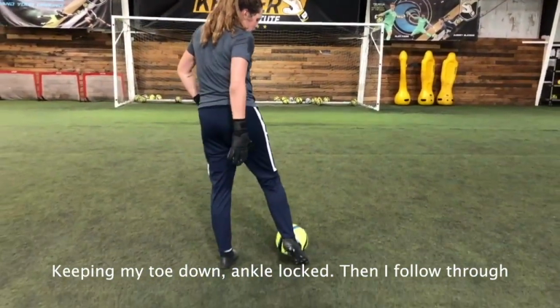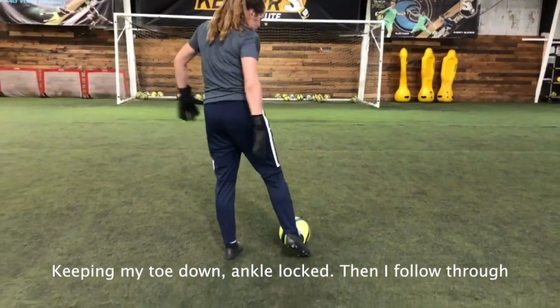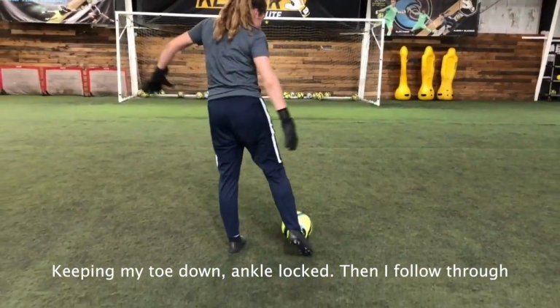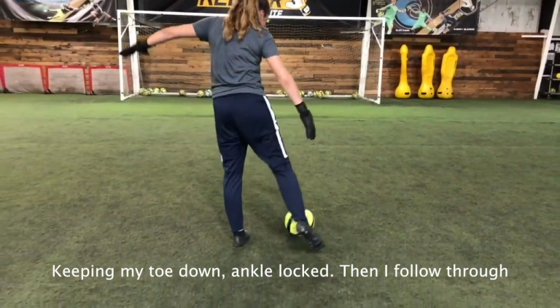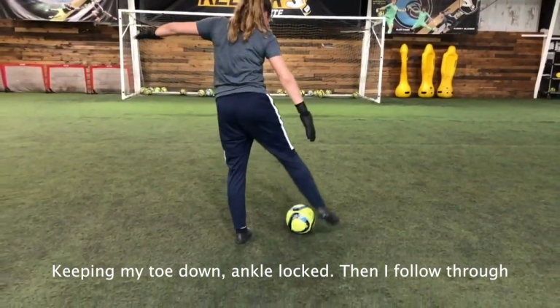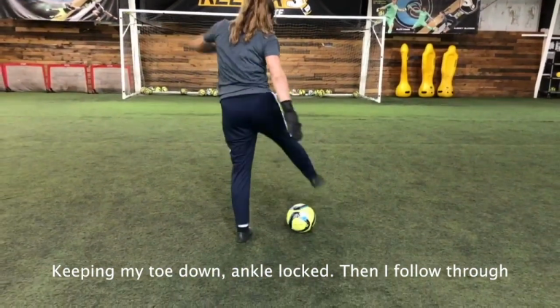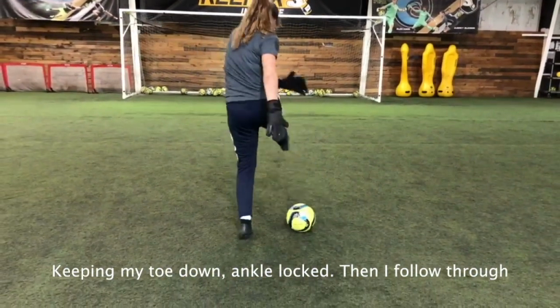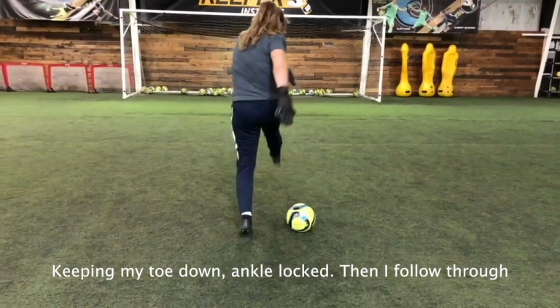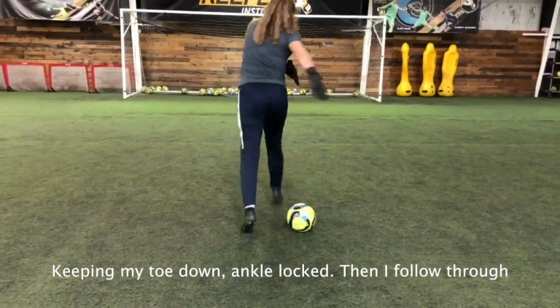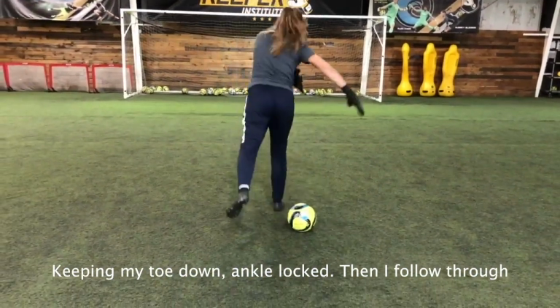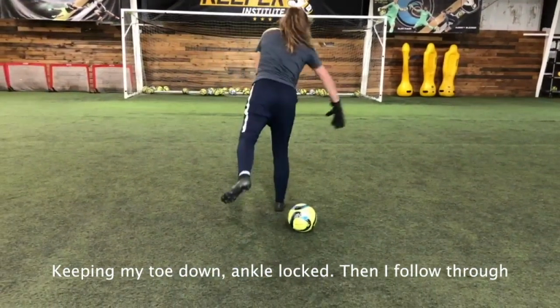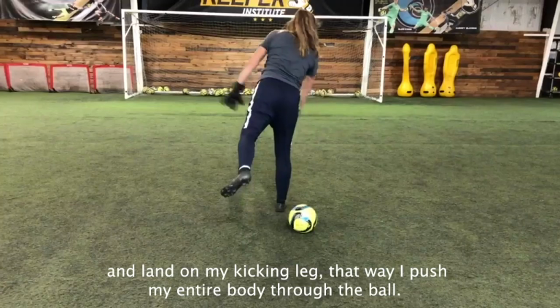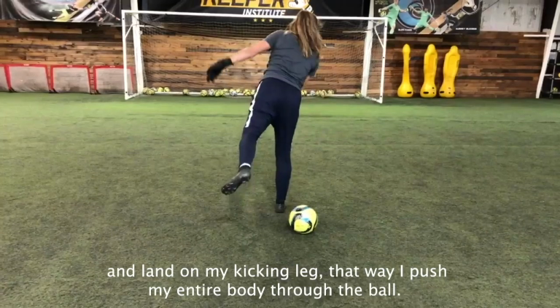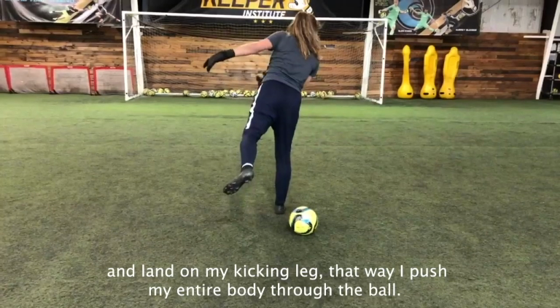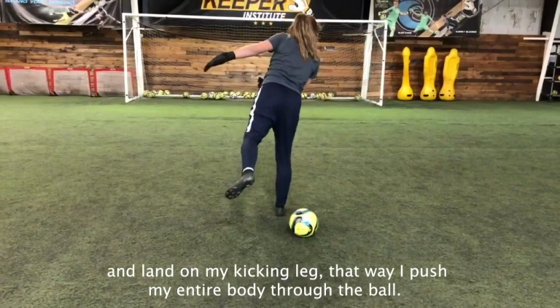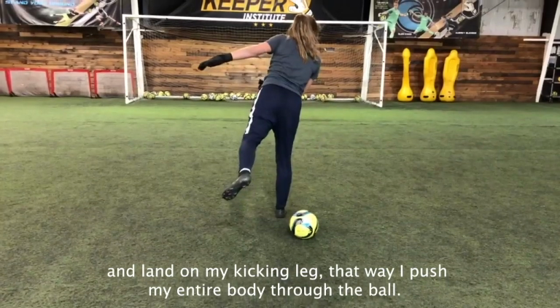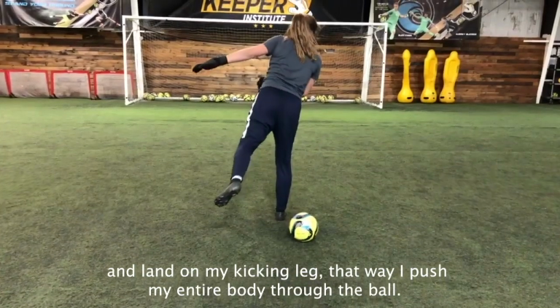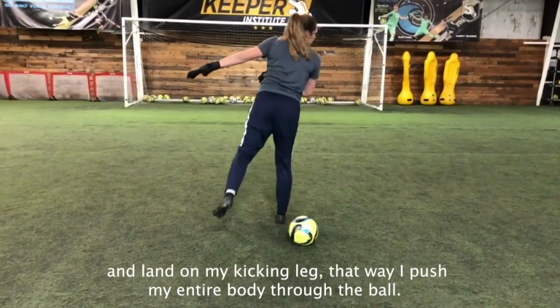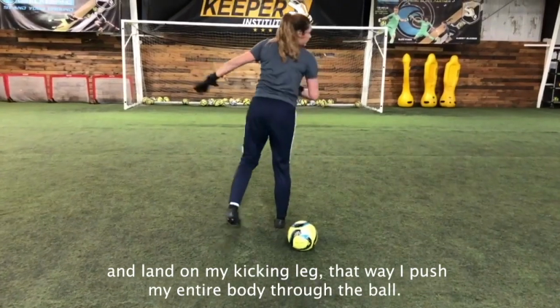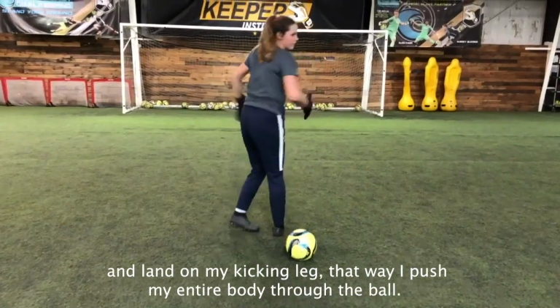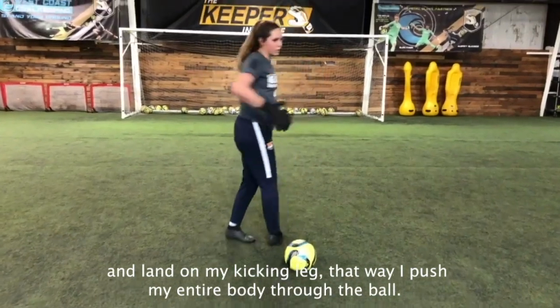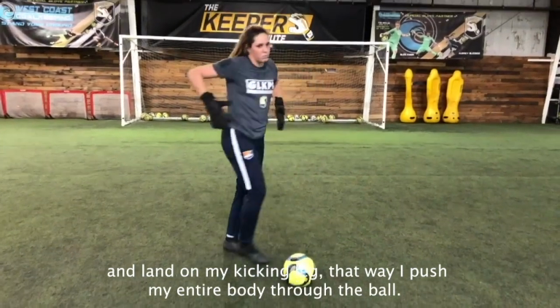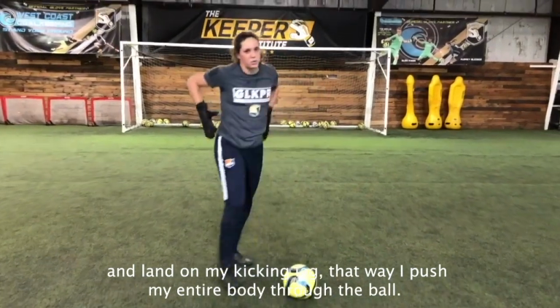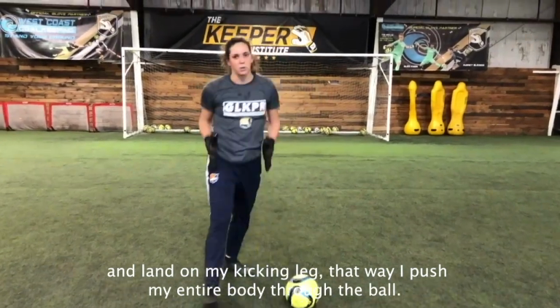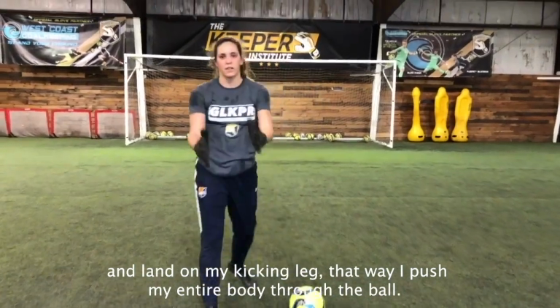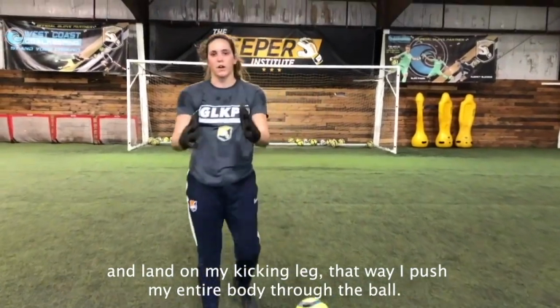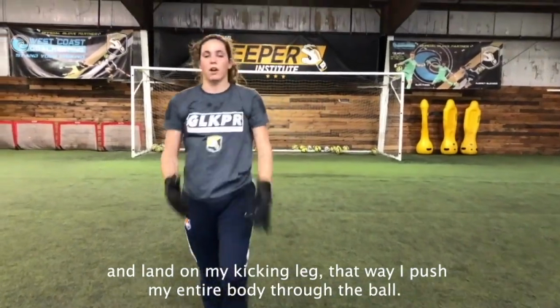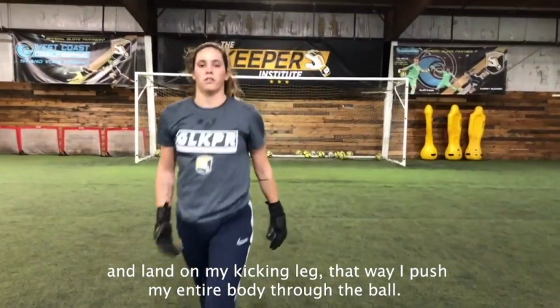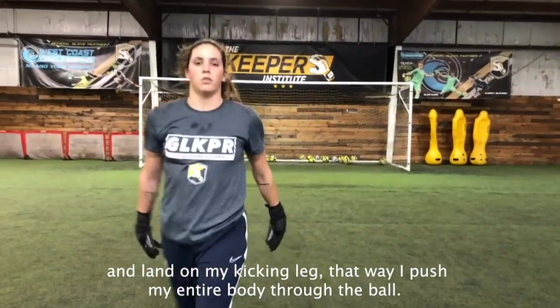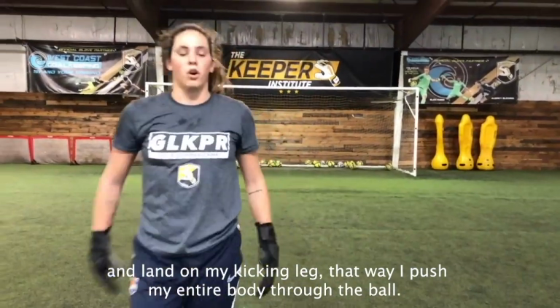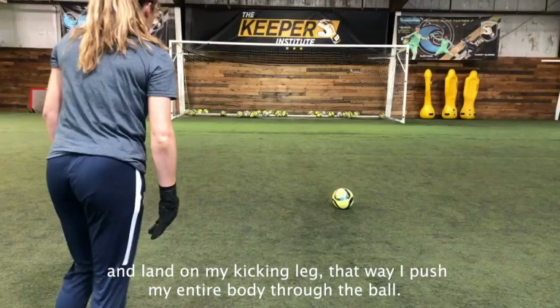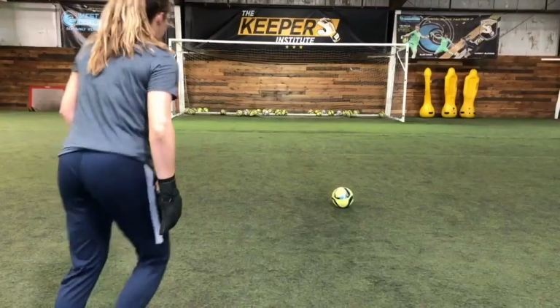Keeping my toe down, ankle locked, and I pull it through, and lay in on my second leg, that way I push my entire body to the goal.